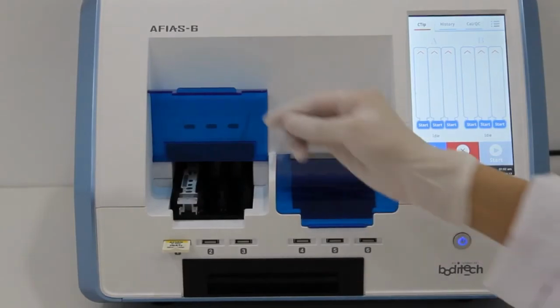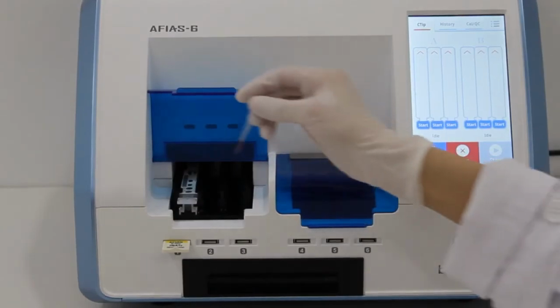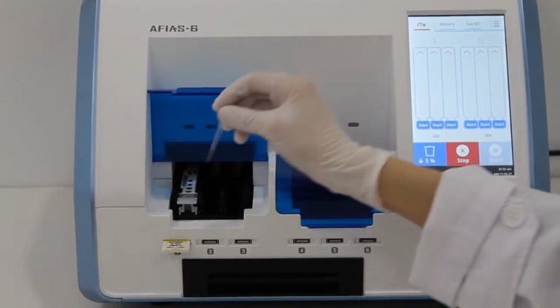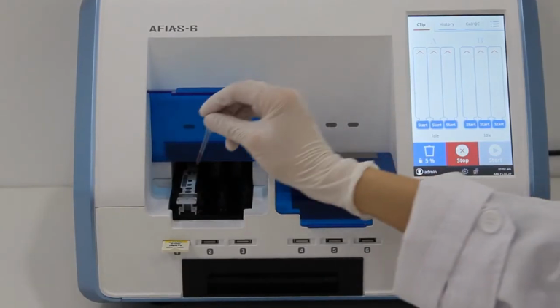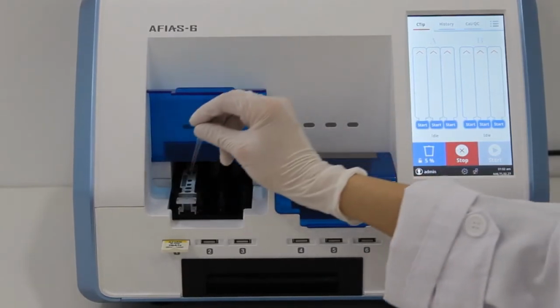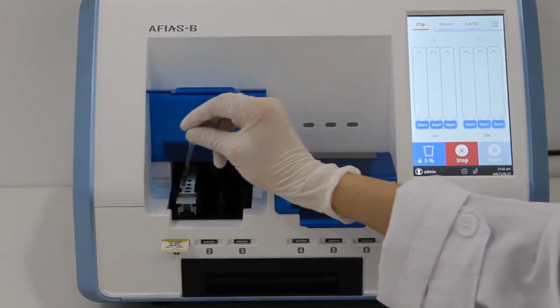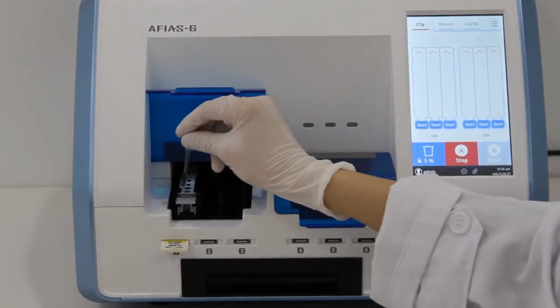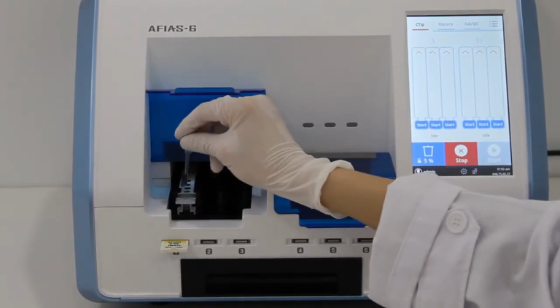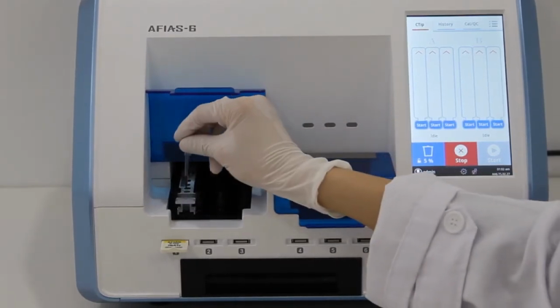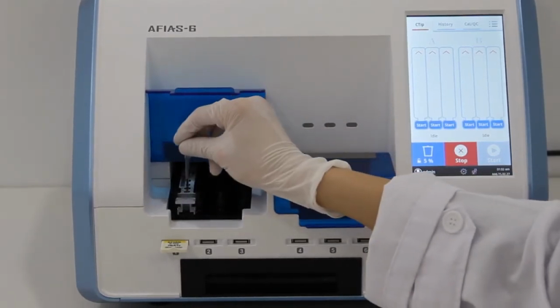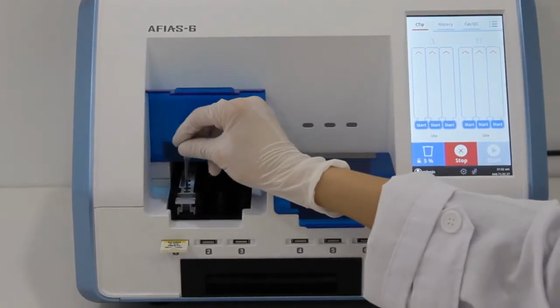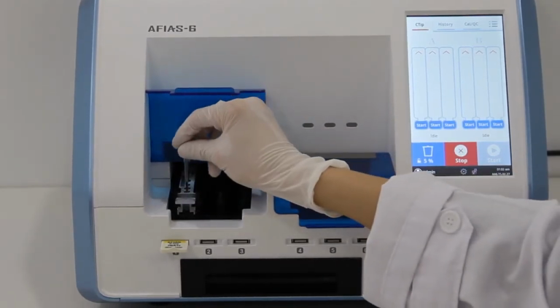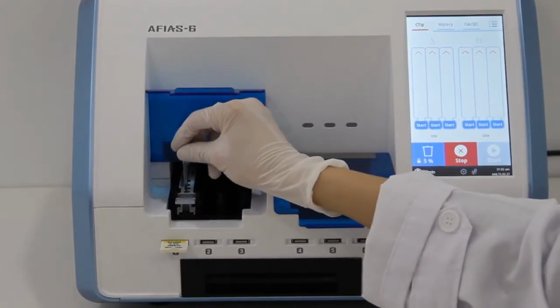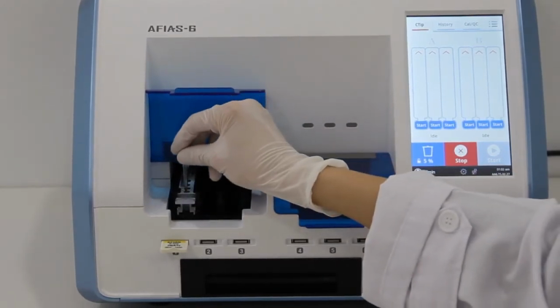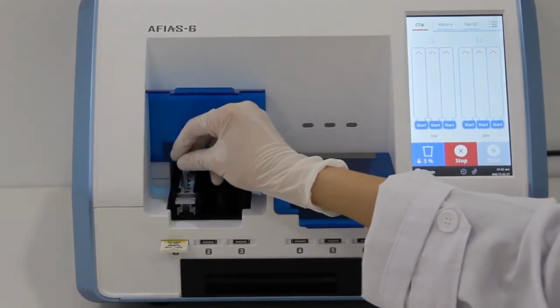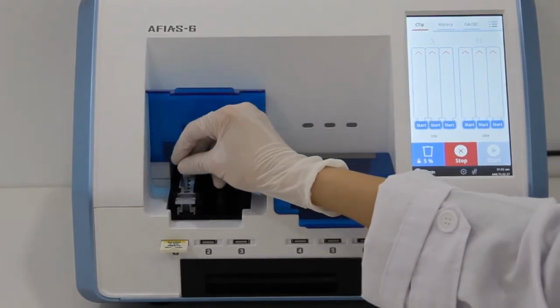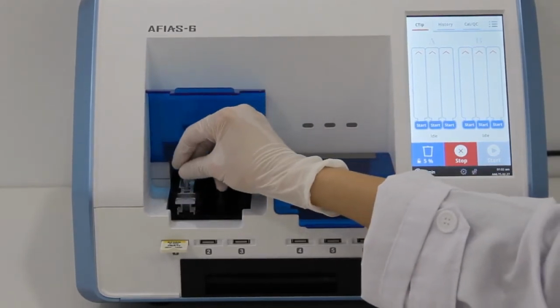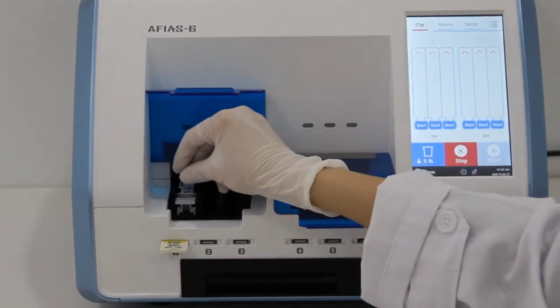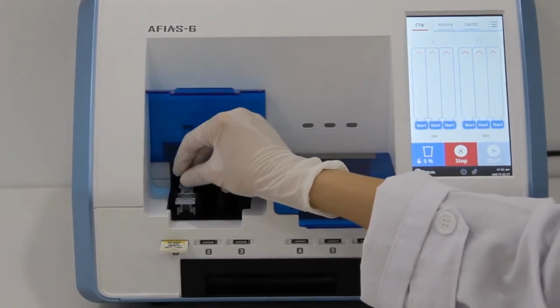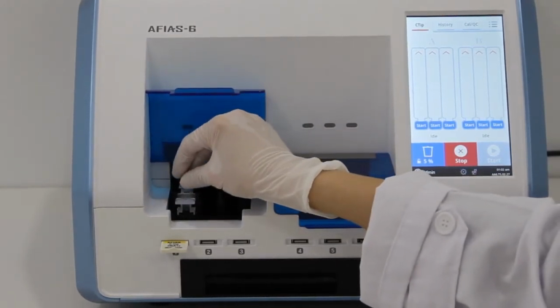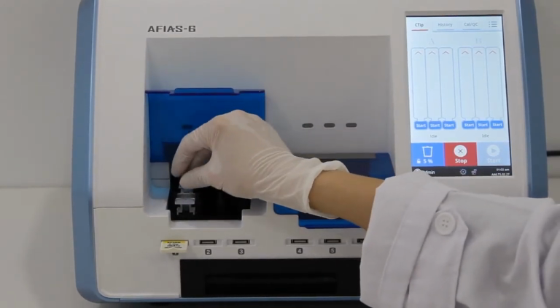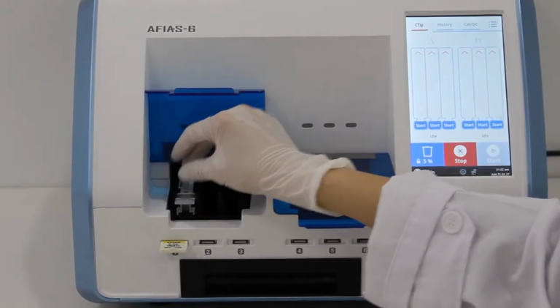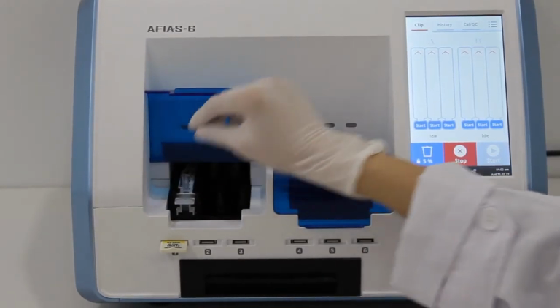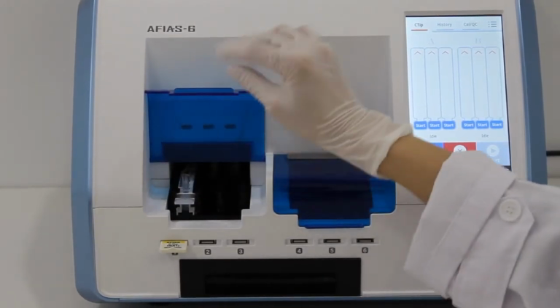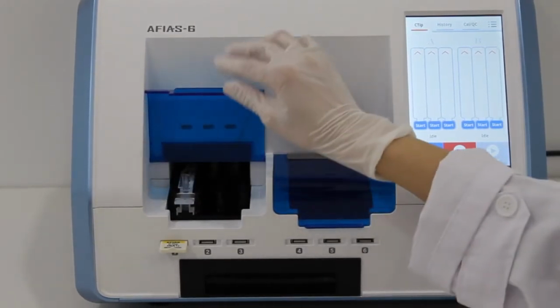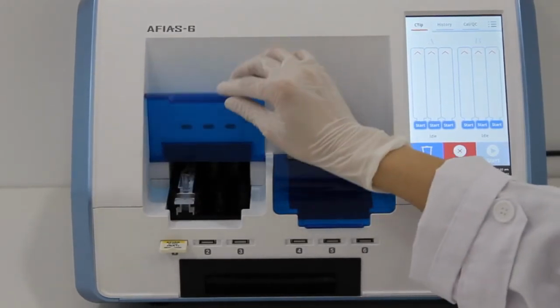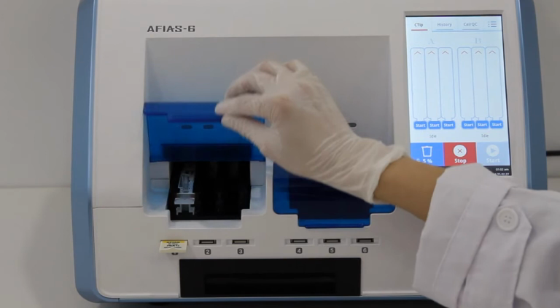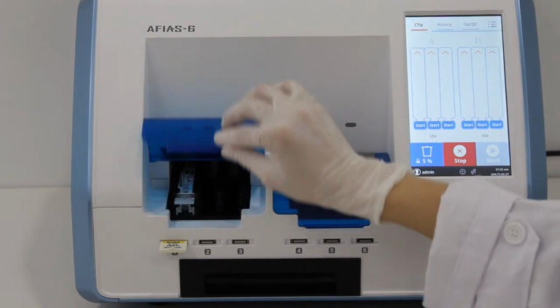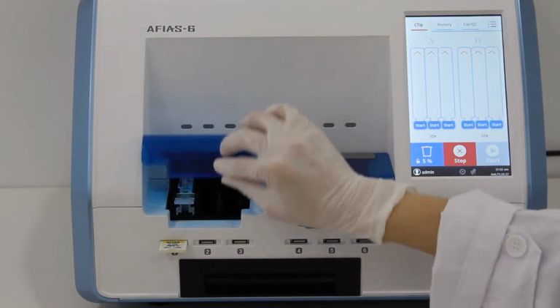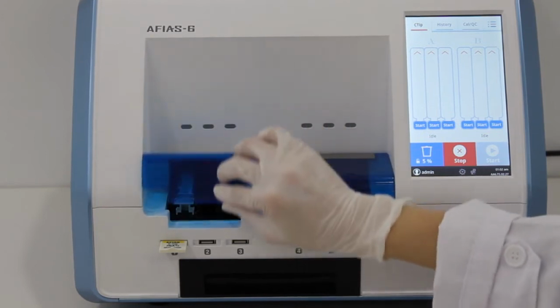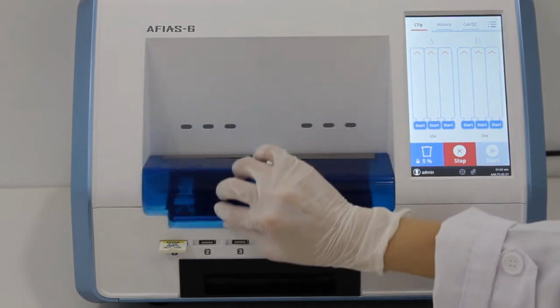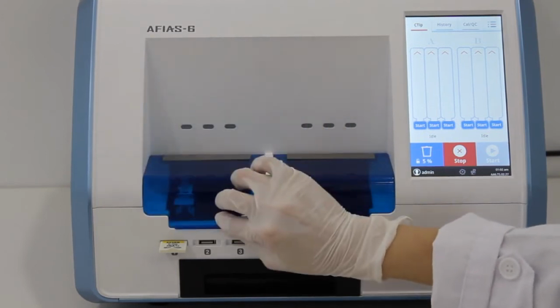Immediately insert the sample-loaded CTIP into the cartridge tip hole and then press START.